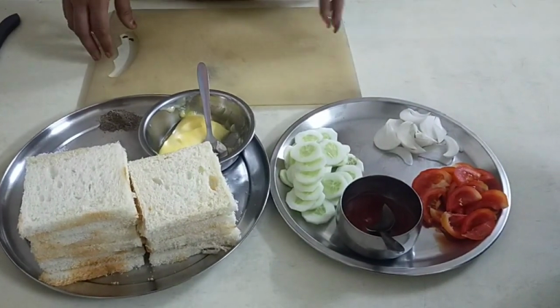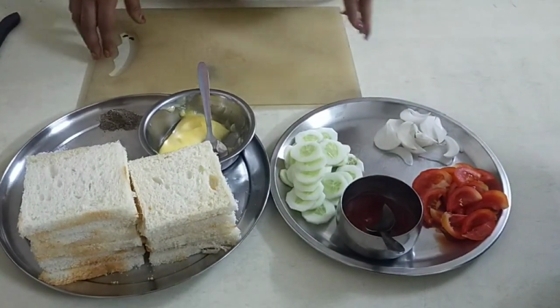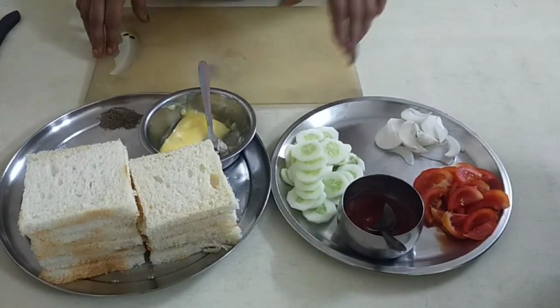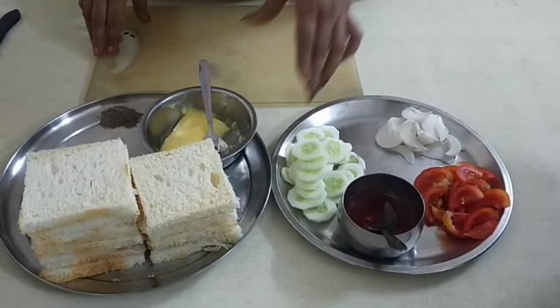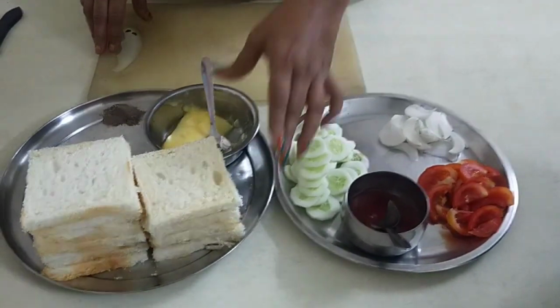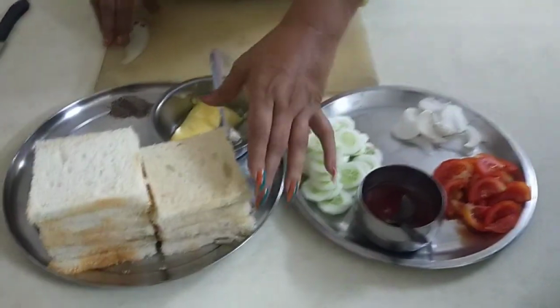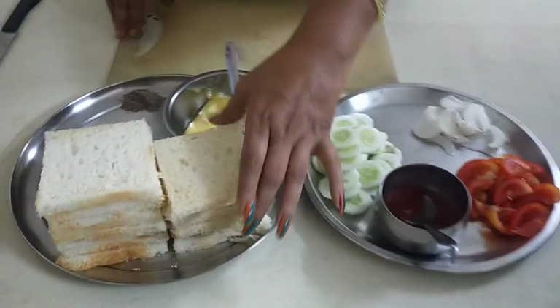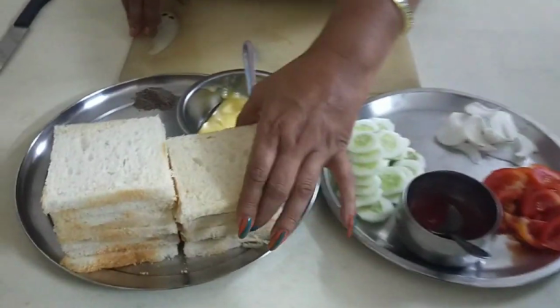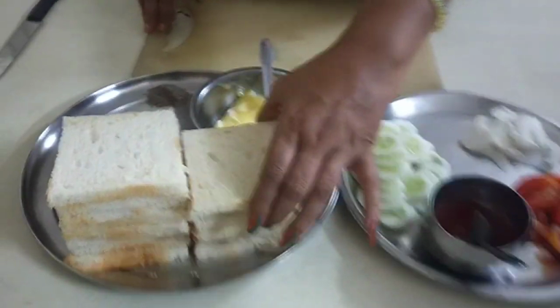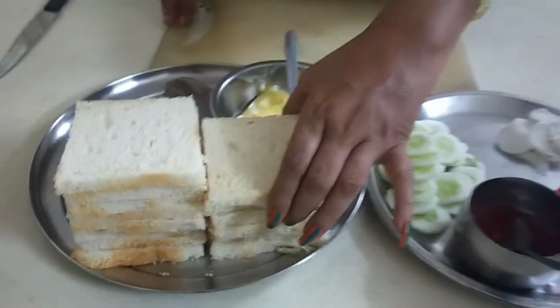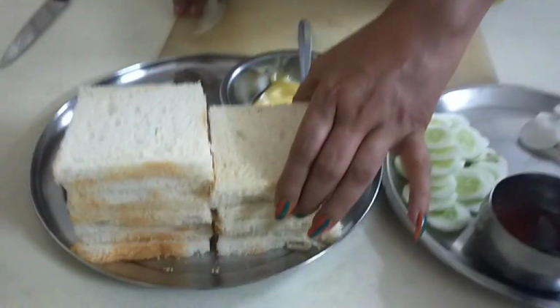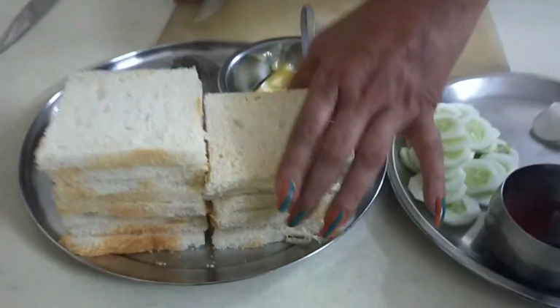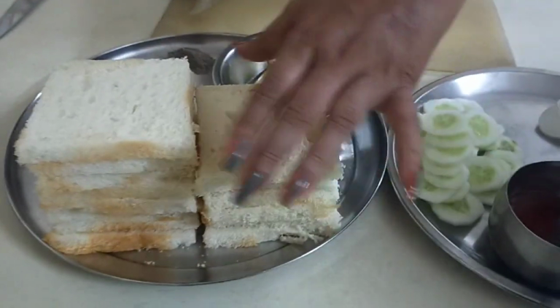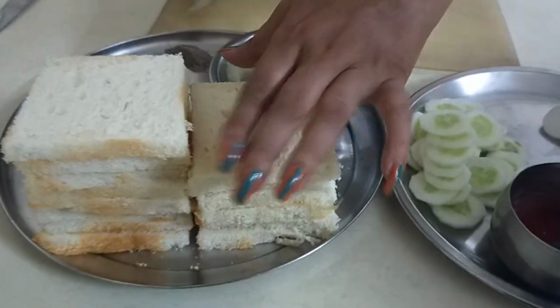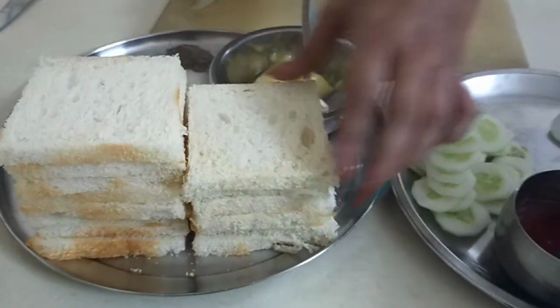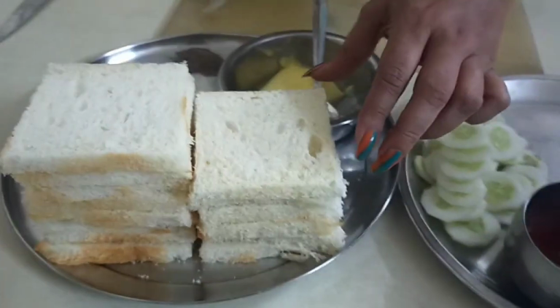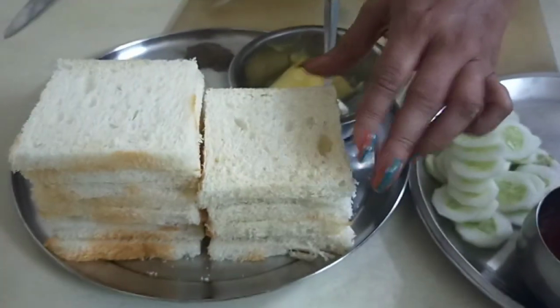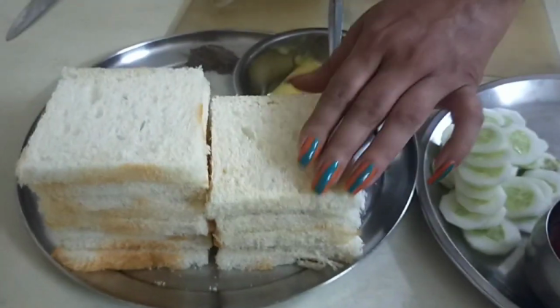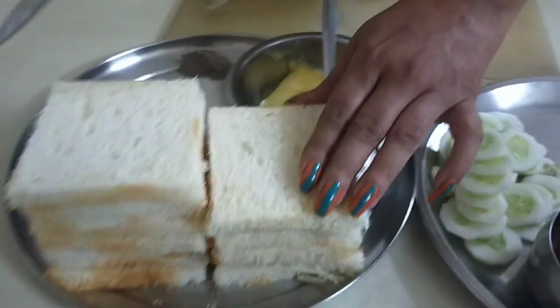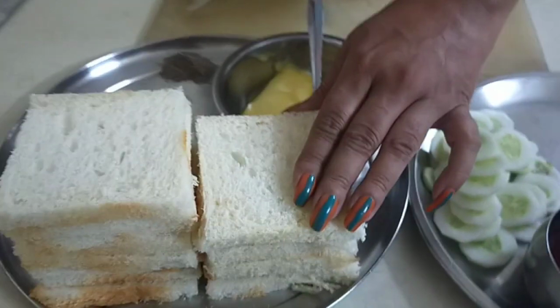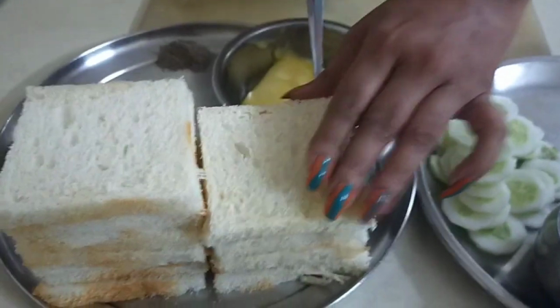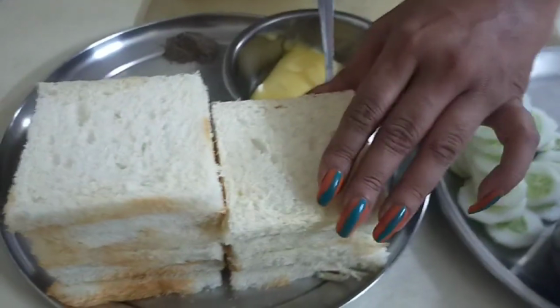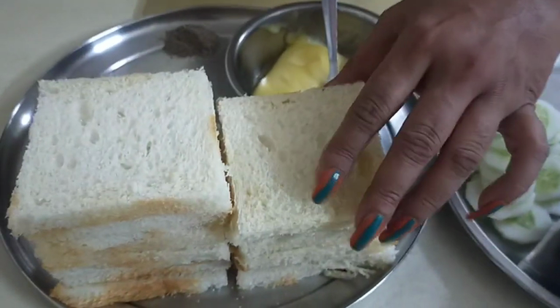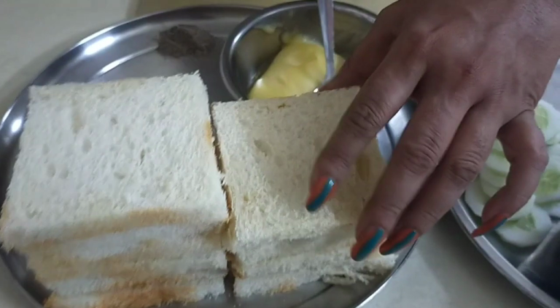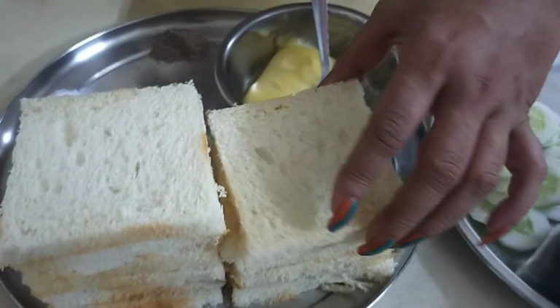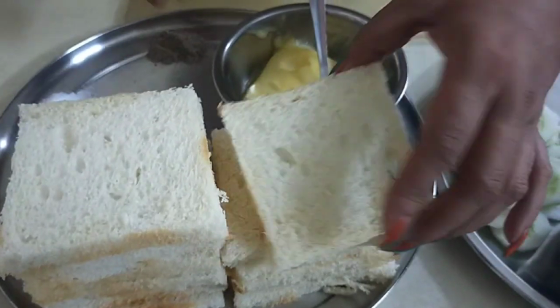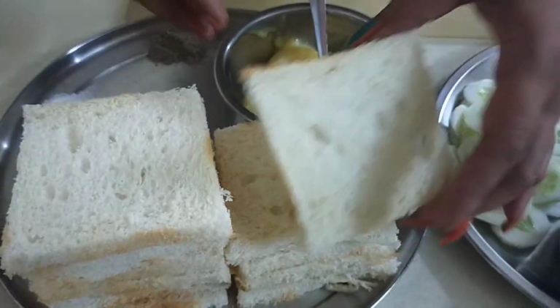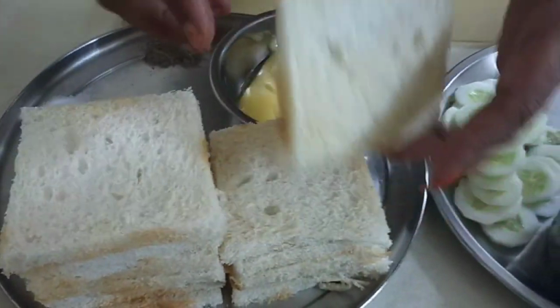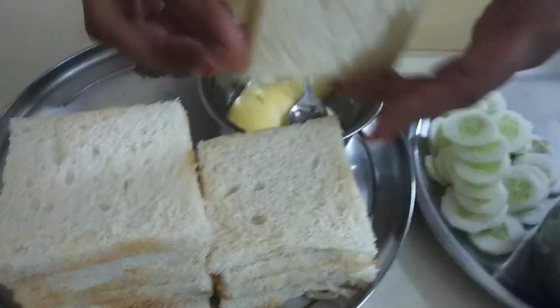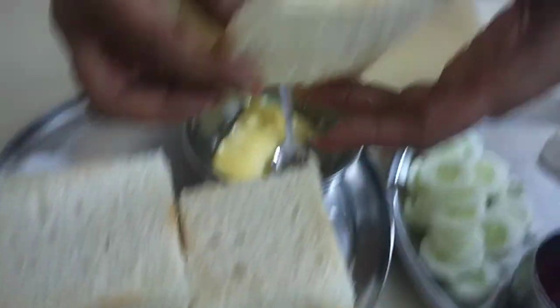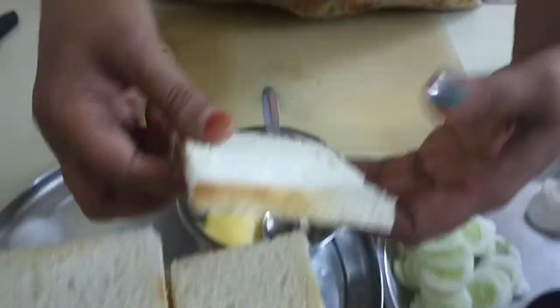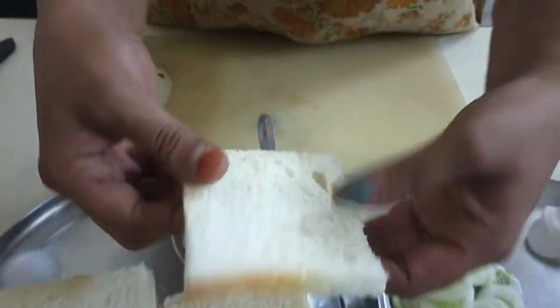For this, I have brought this bread. I have cut the corners.